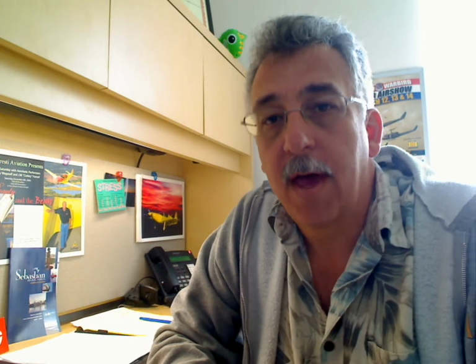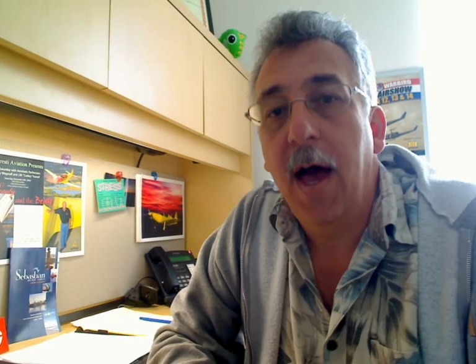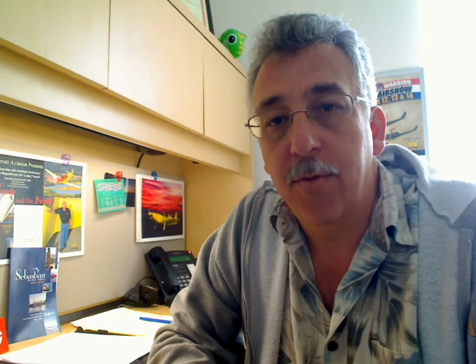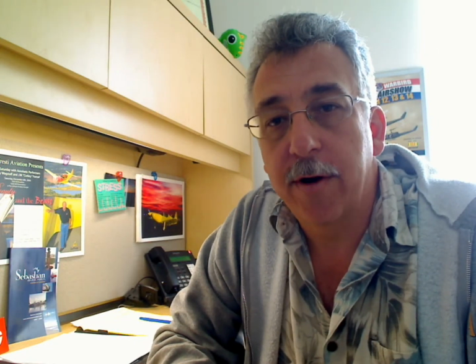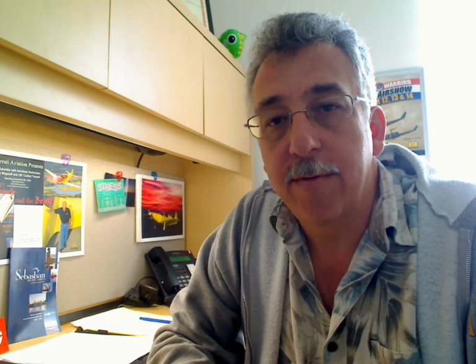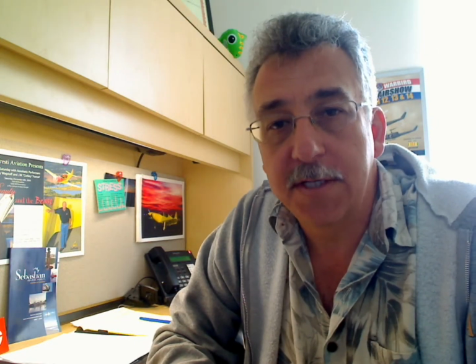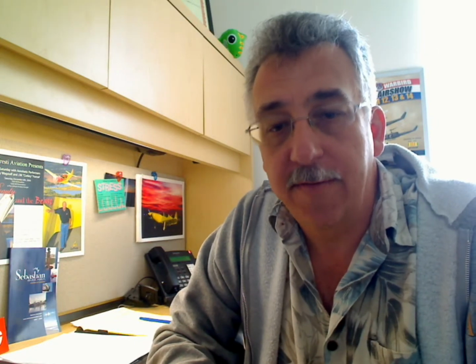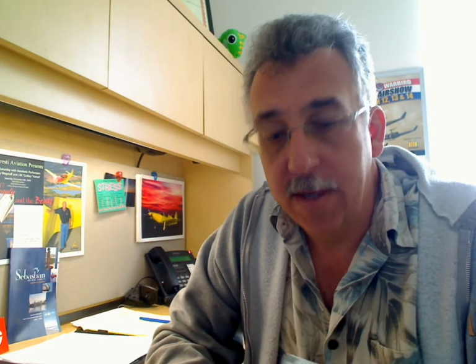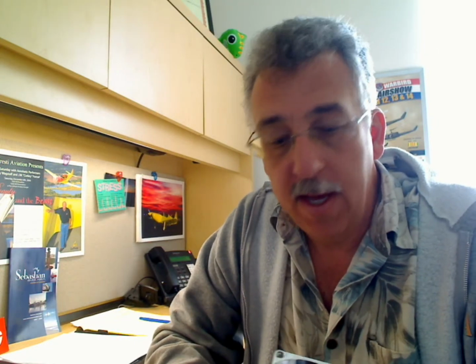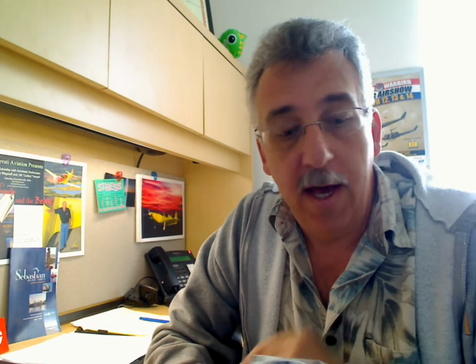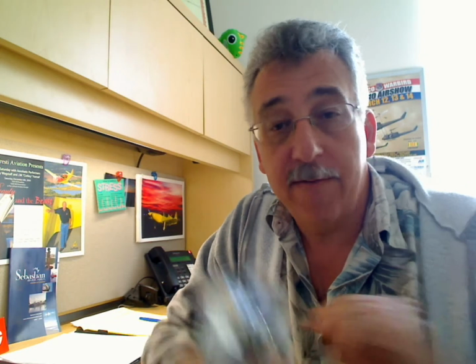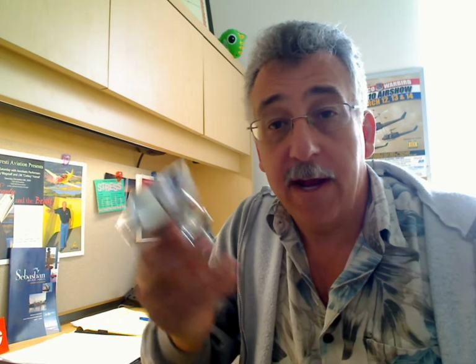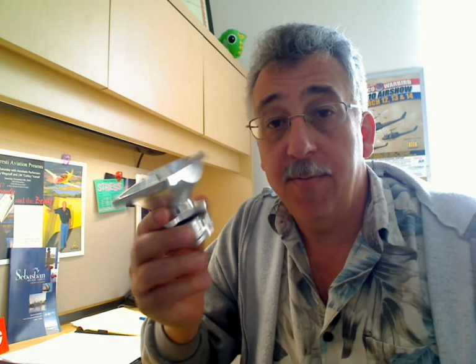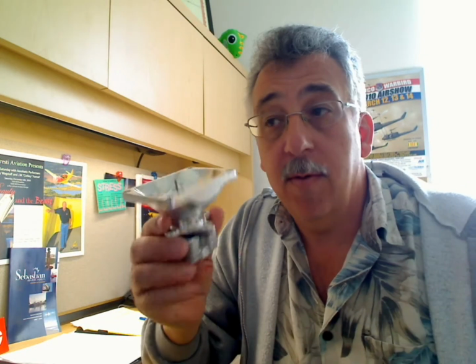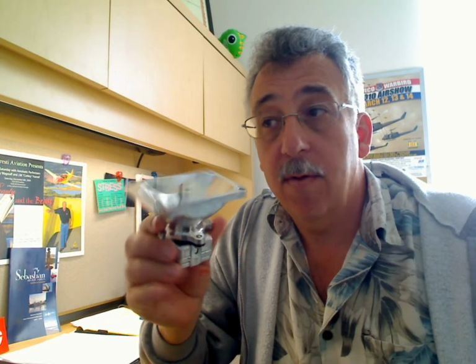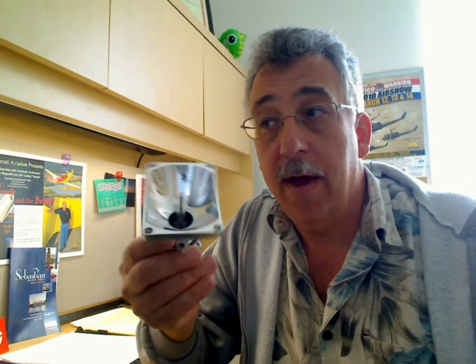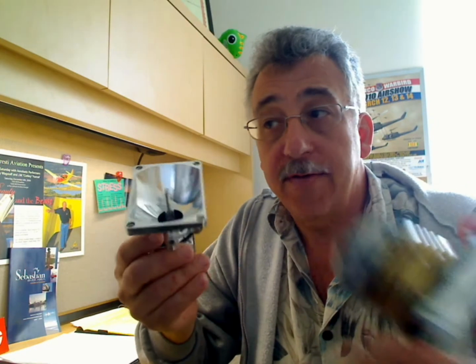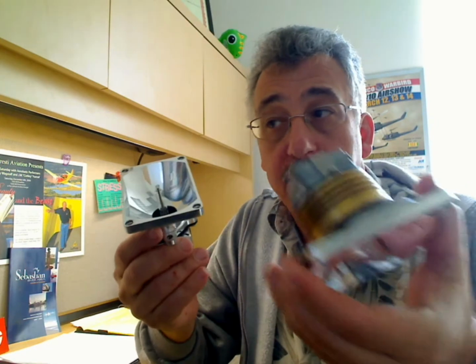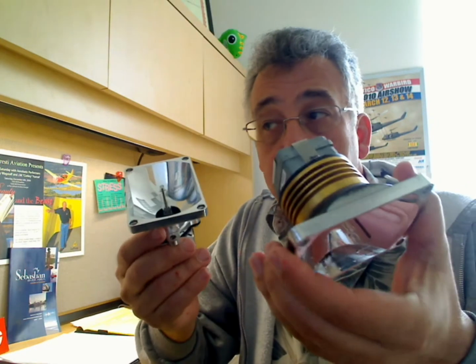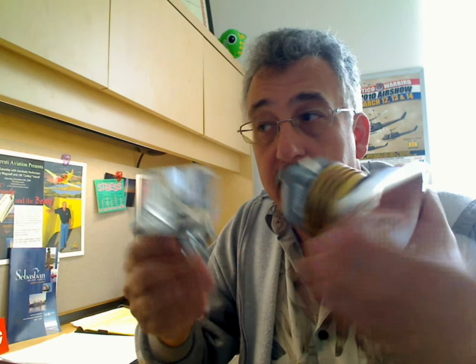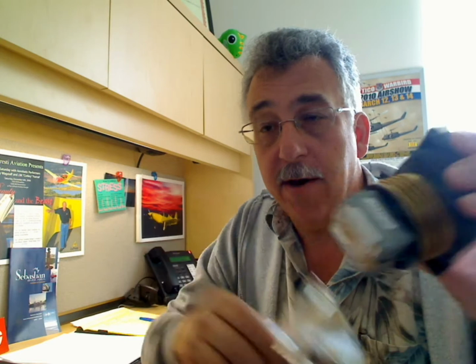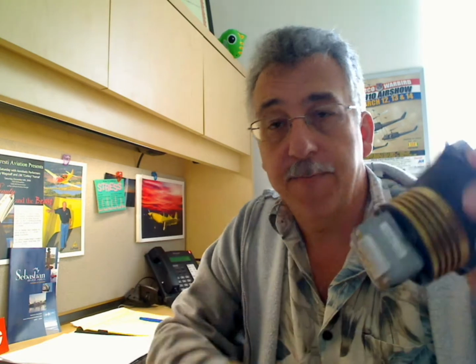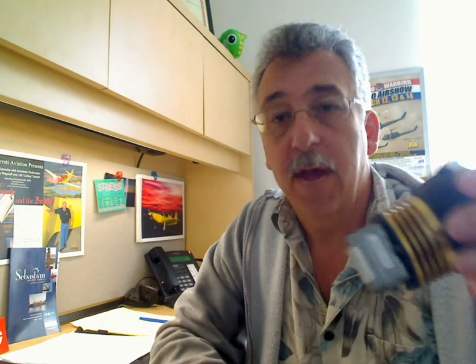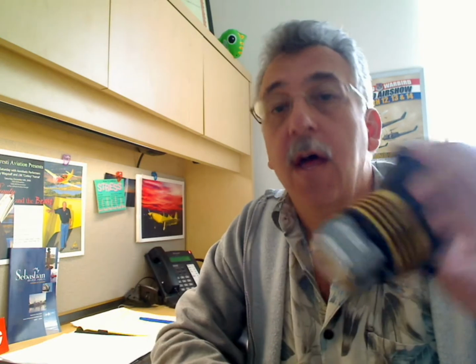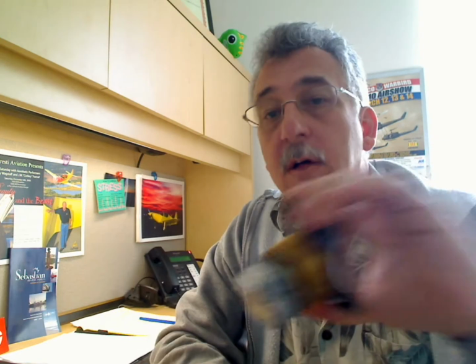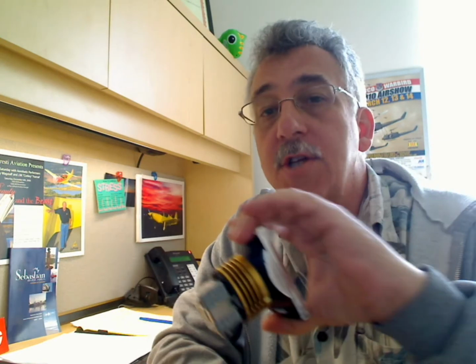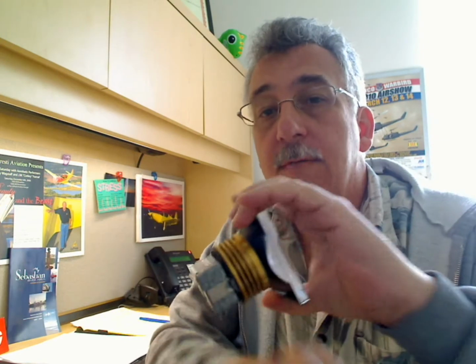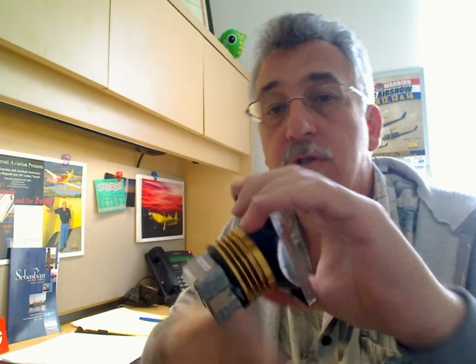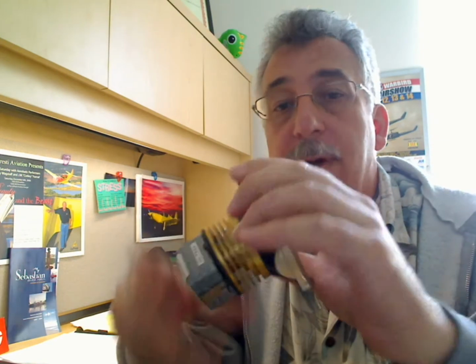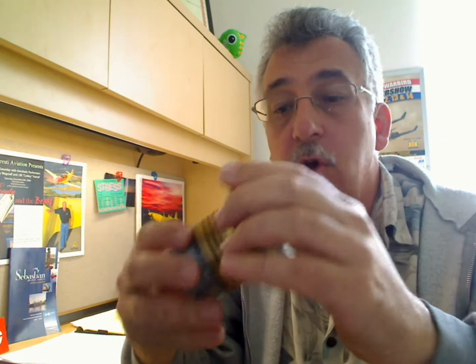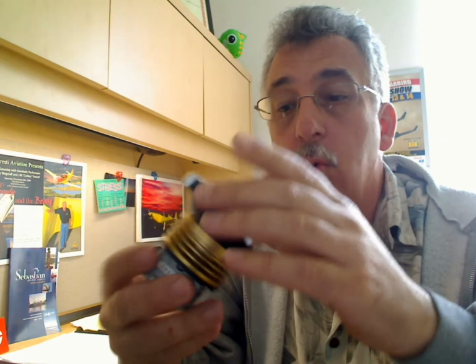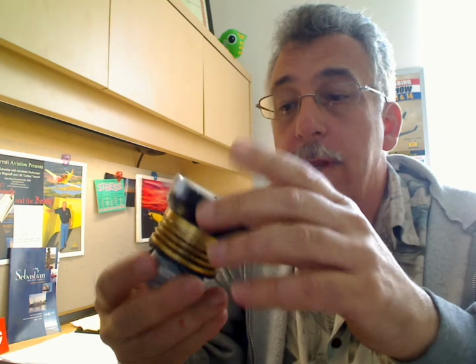Hi Bruno, this is David. I've got a couple of lights for you to look at here. Let's talk first about the old one.